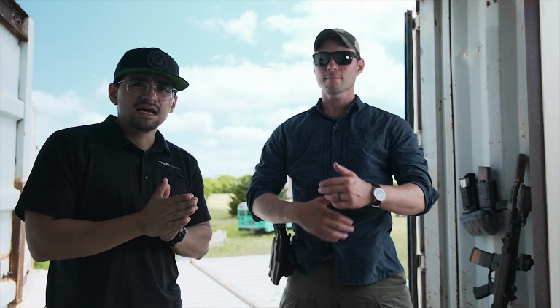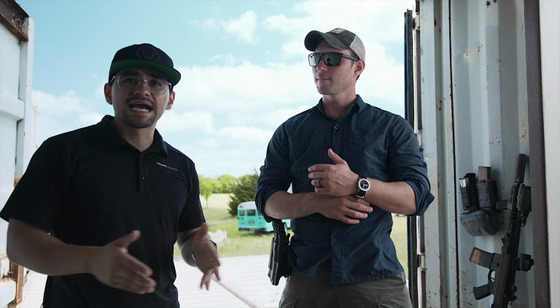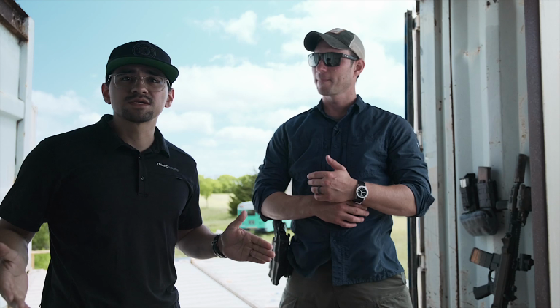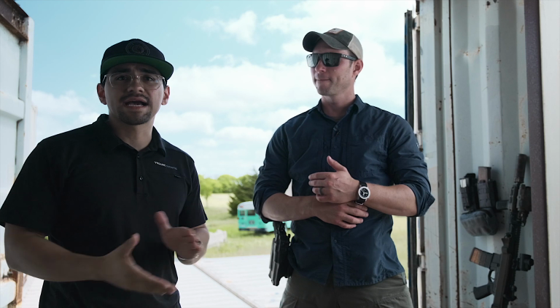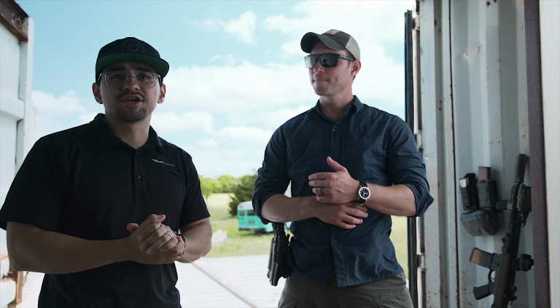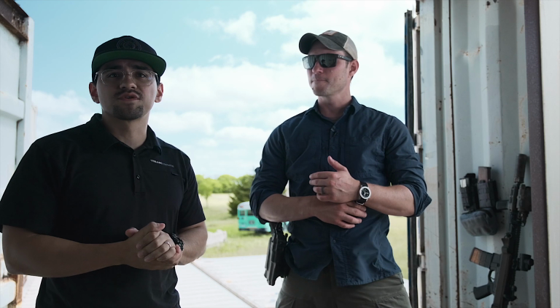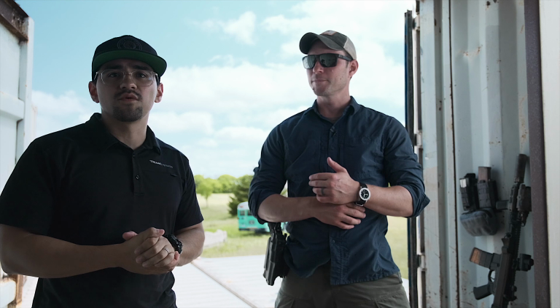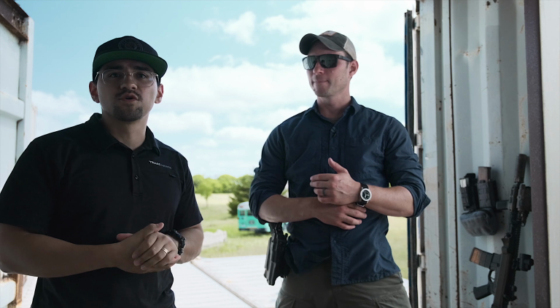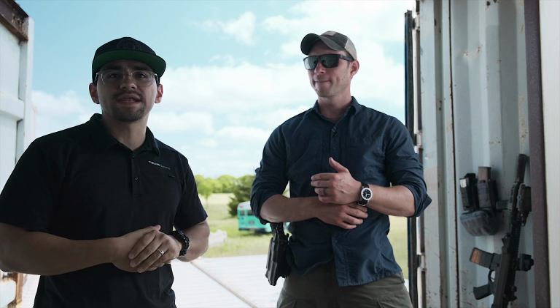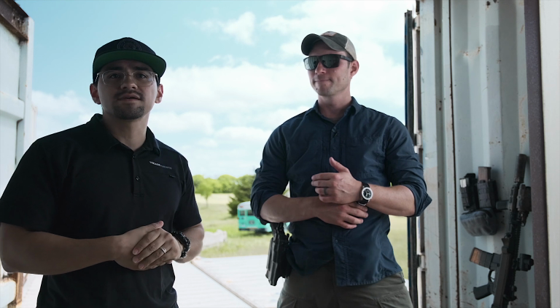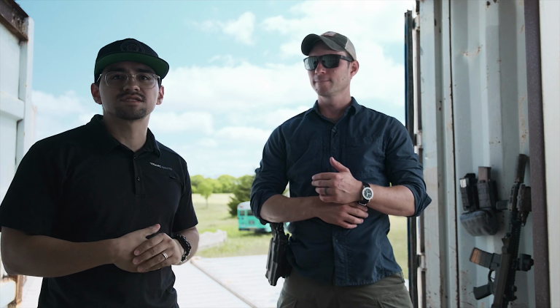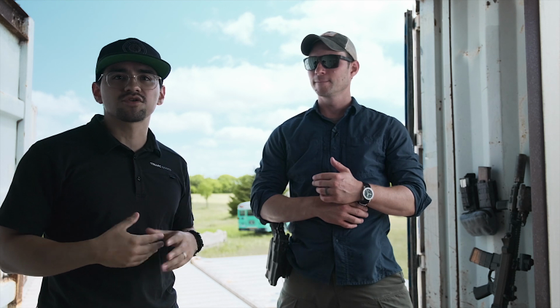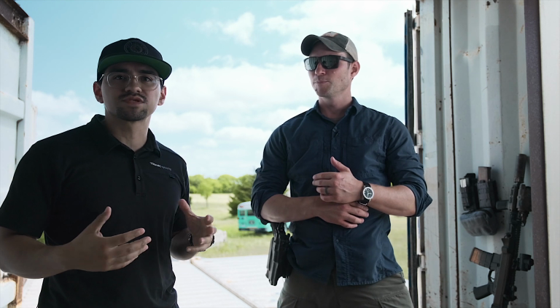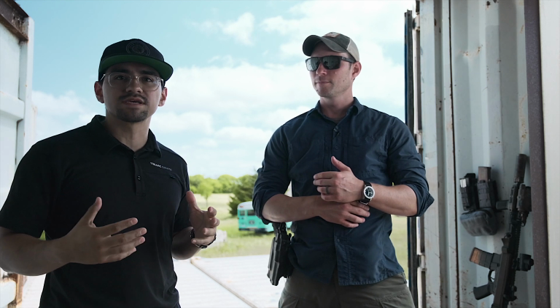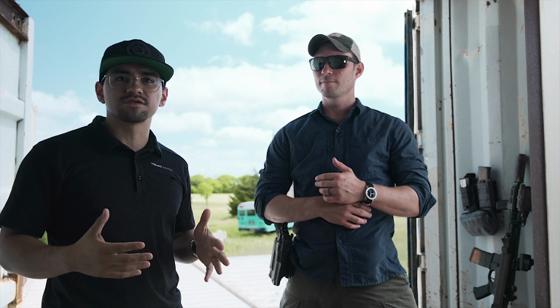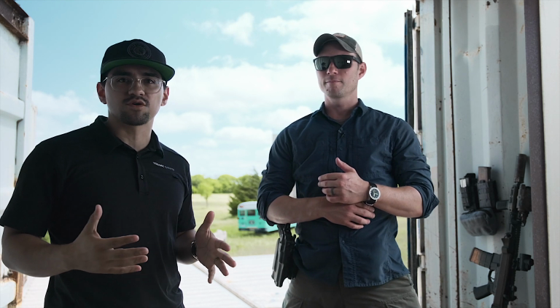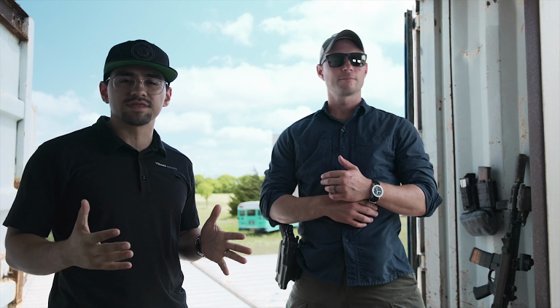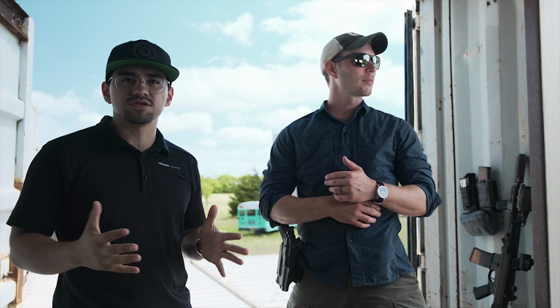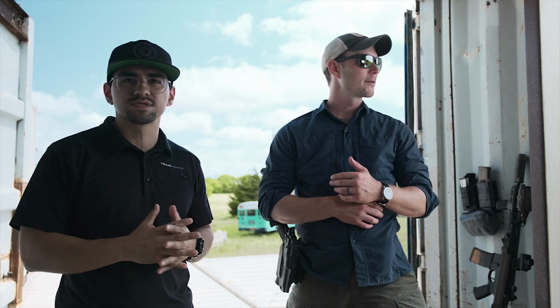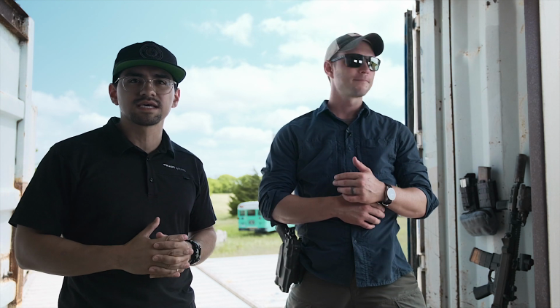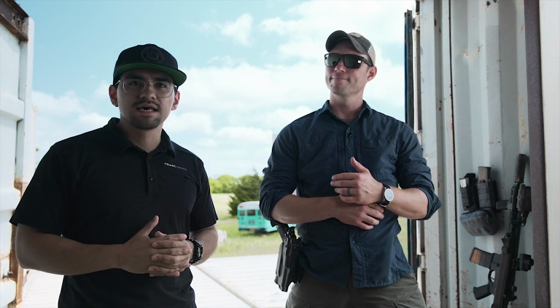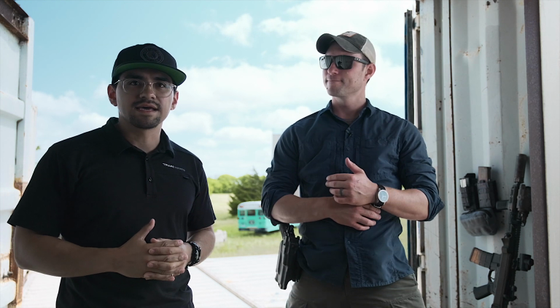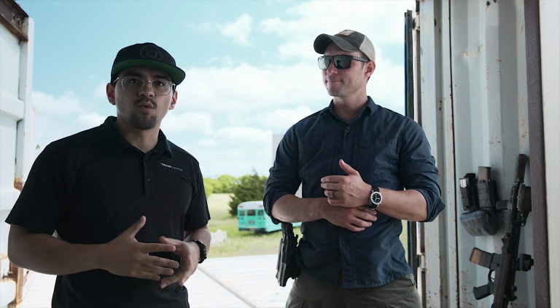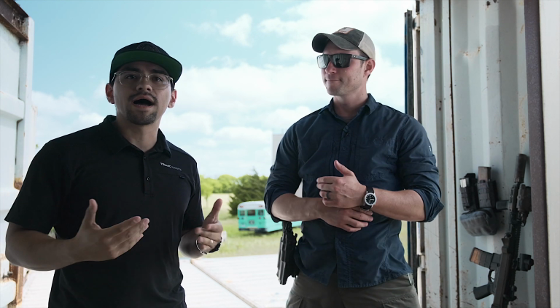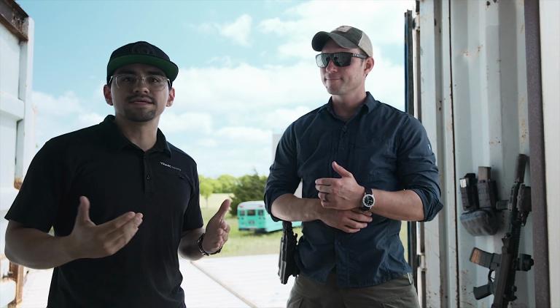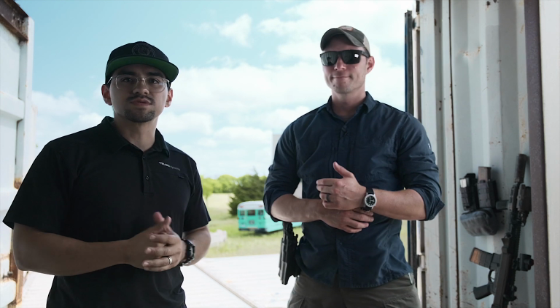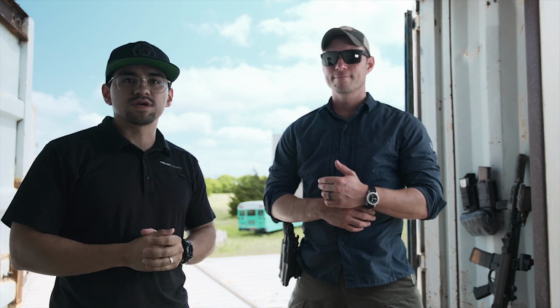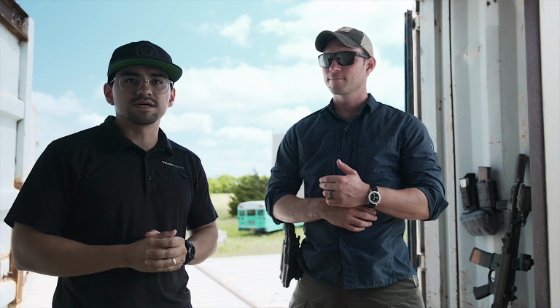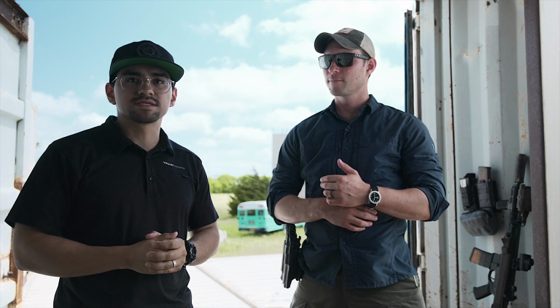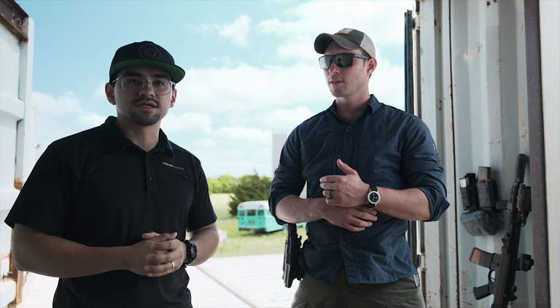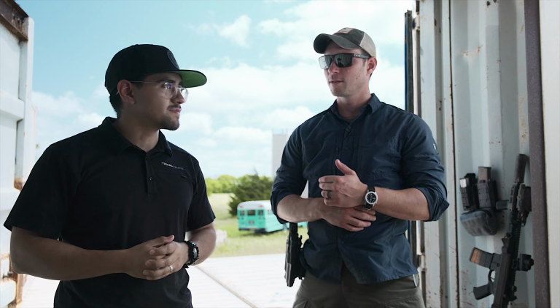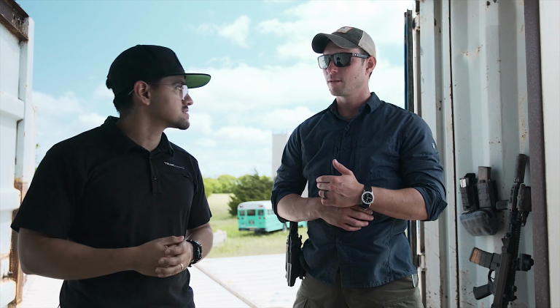Hey guys, back out here with Will Petty to talk through some of the gear and the equipment that he uses and why he uses what he does on a daily basis.